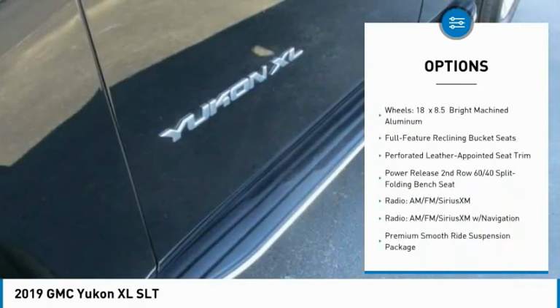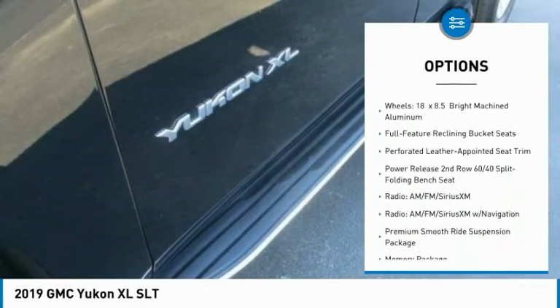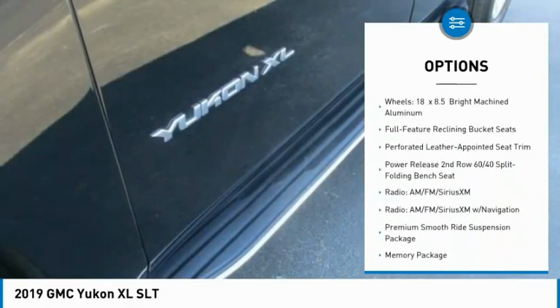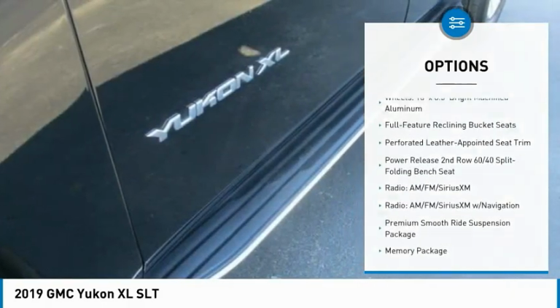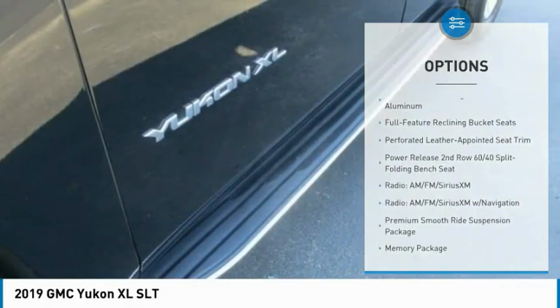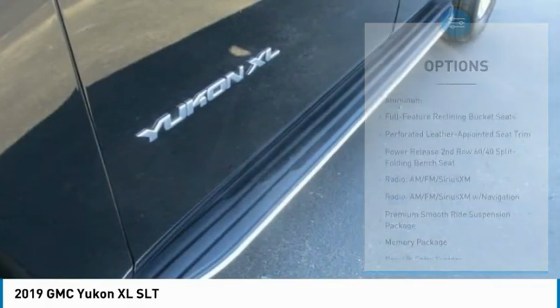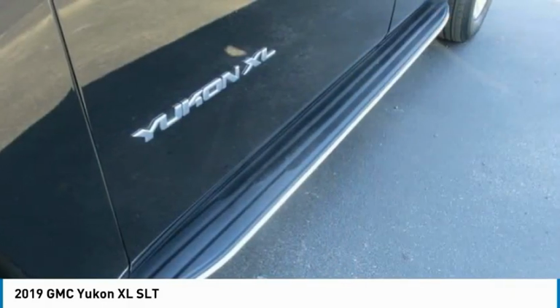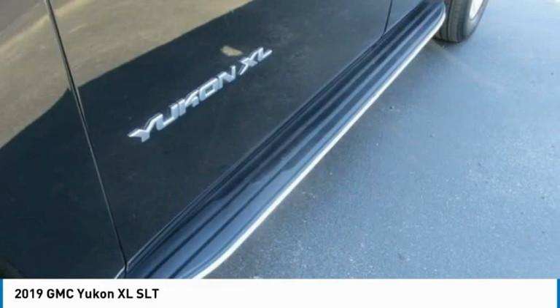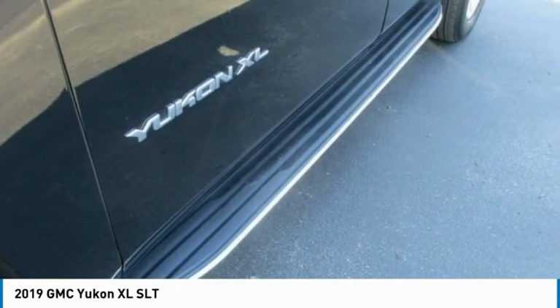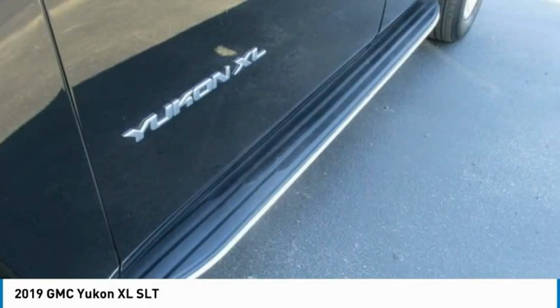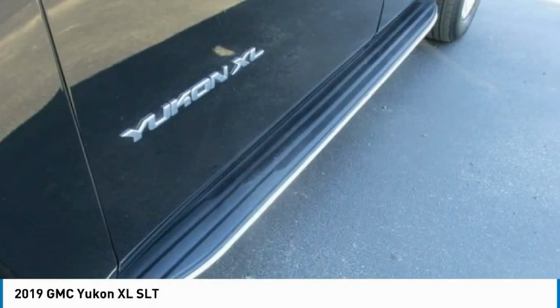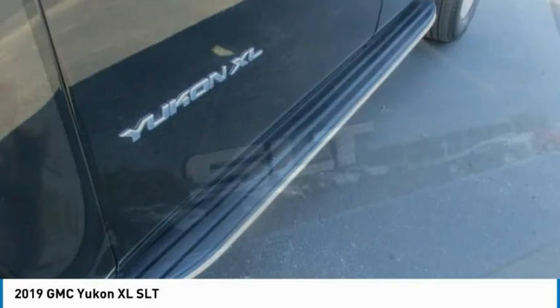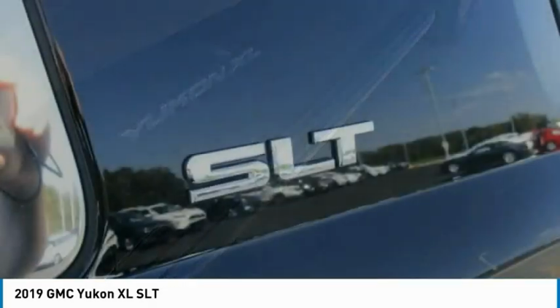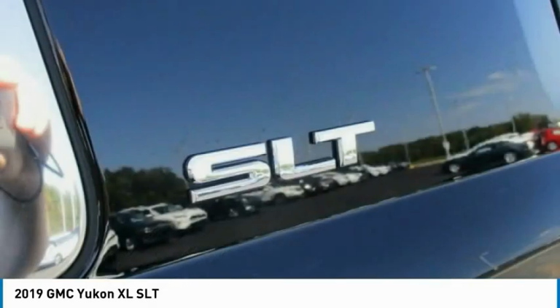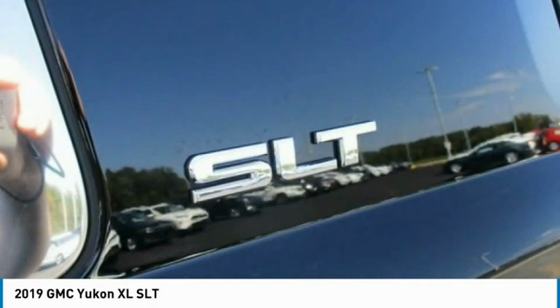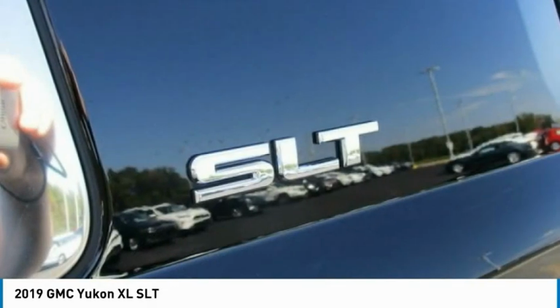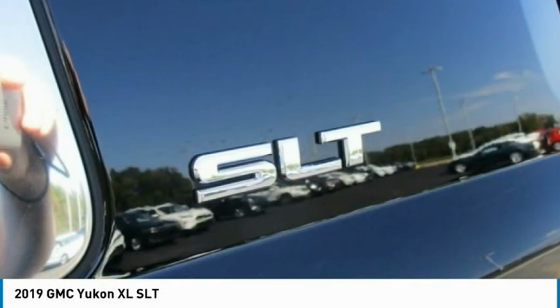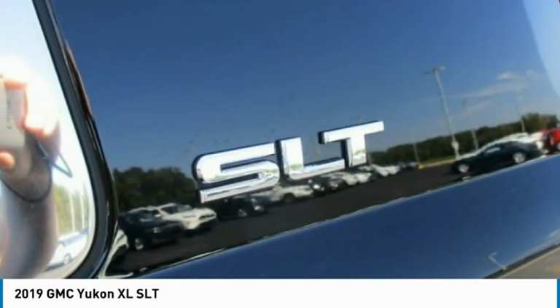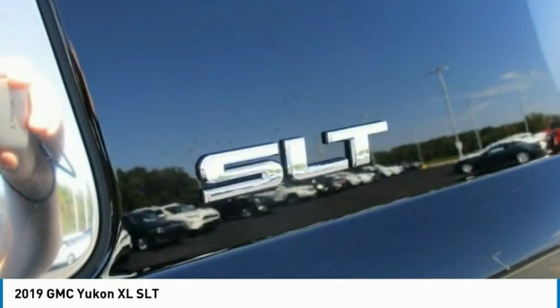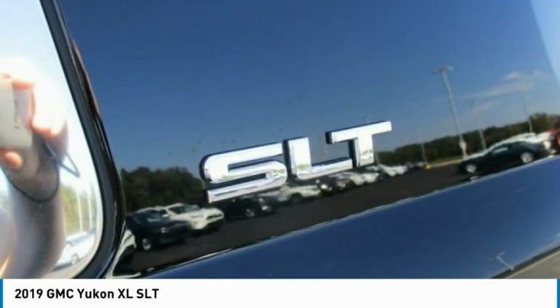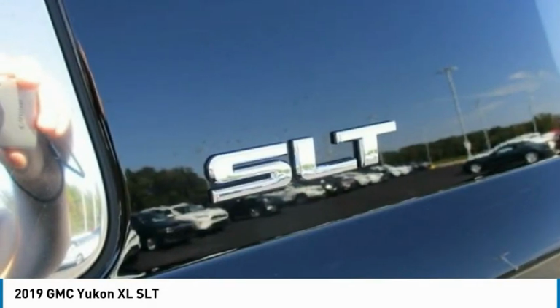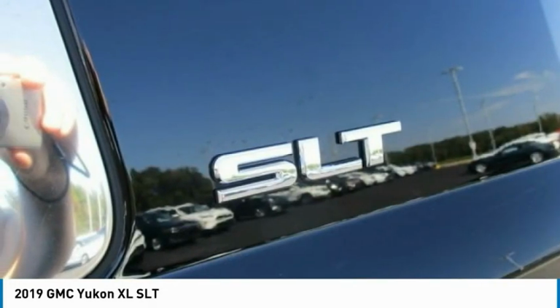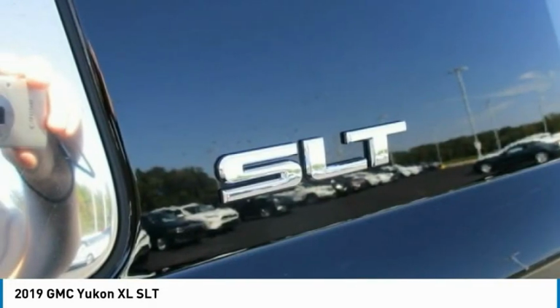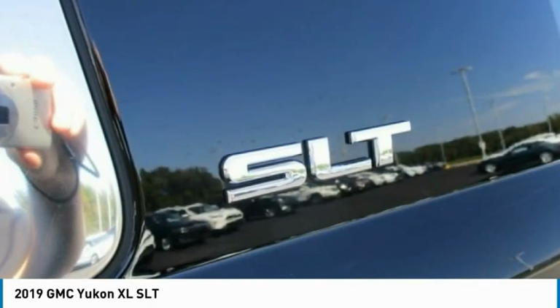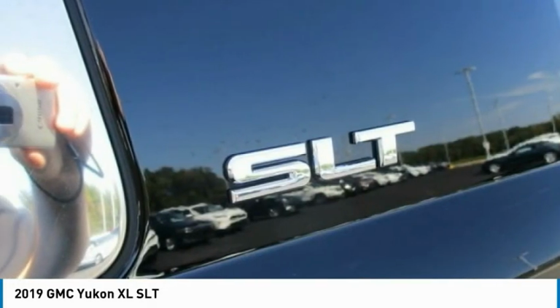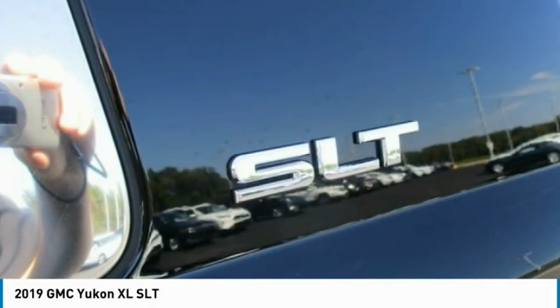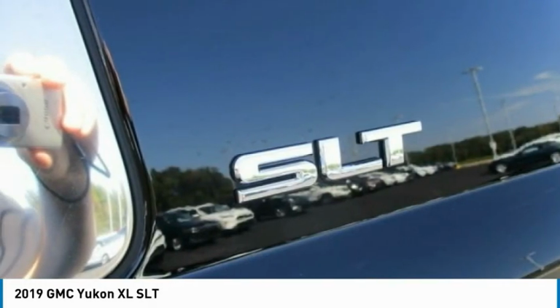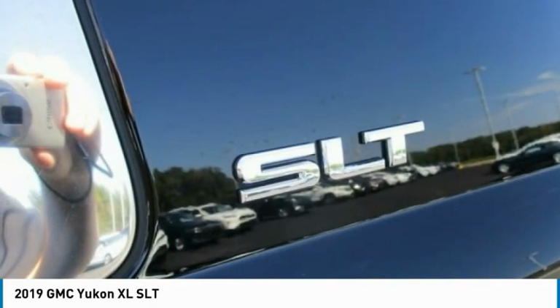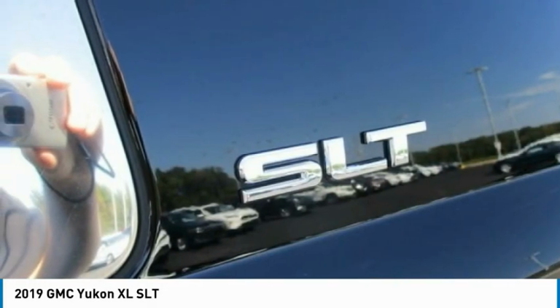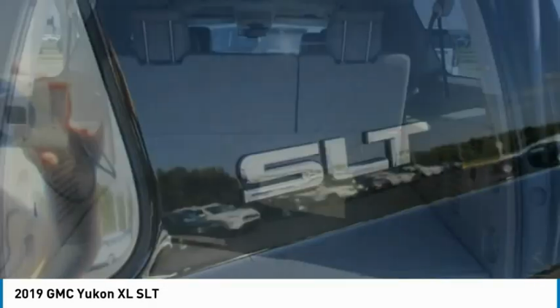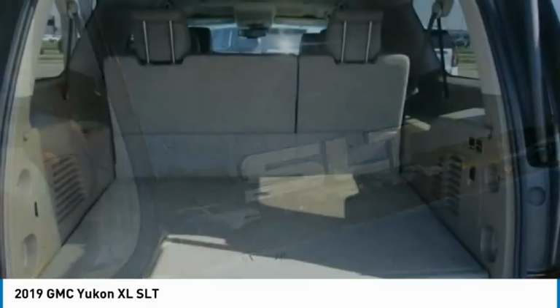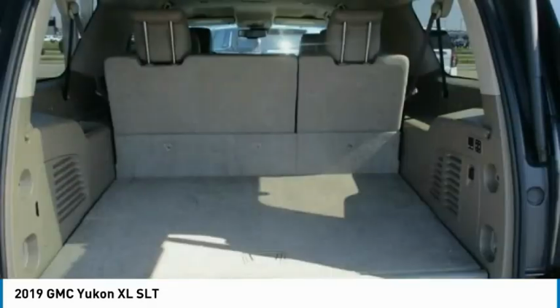Fog lights, four-wheel disc brakes, speed control, front-wheel independent suspension.